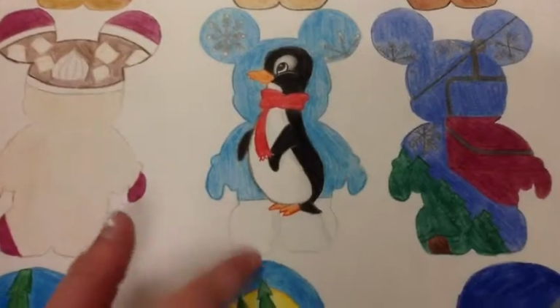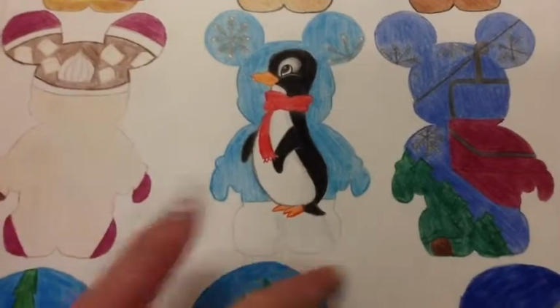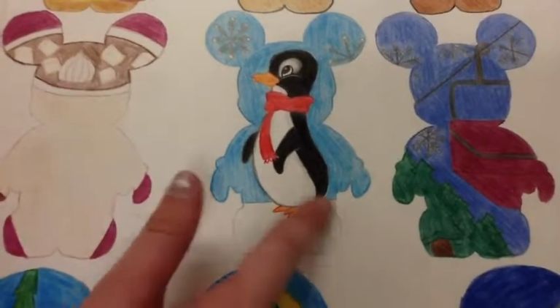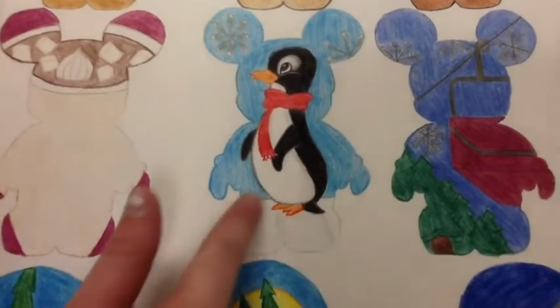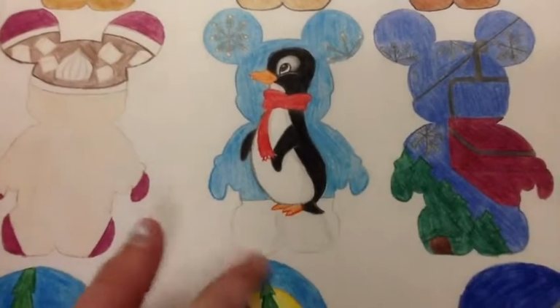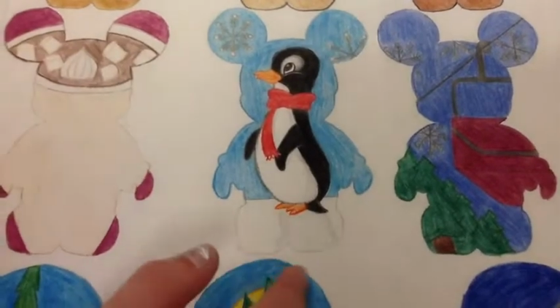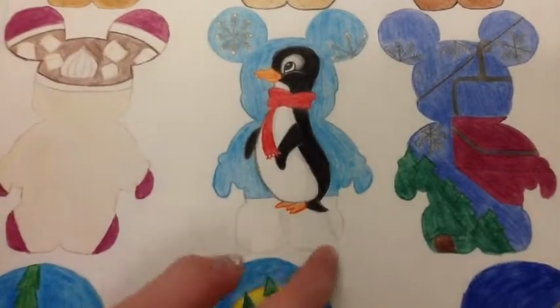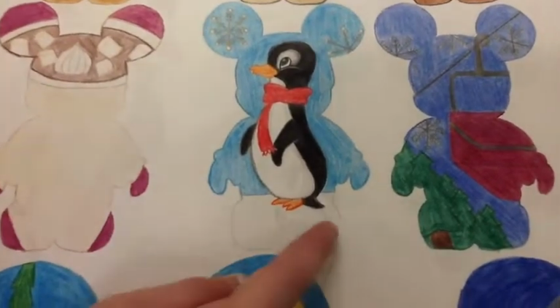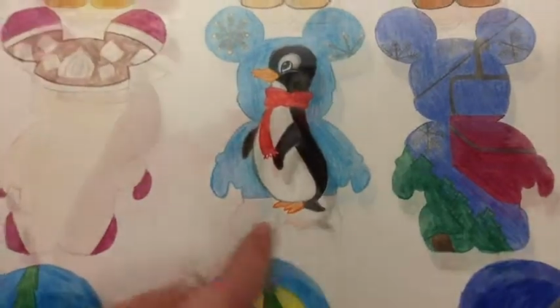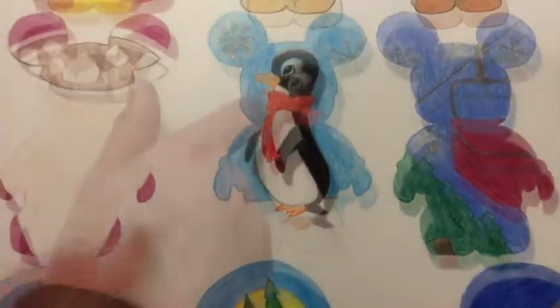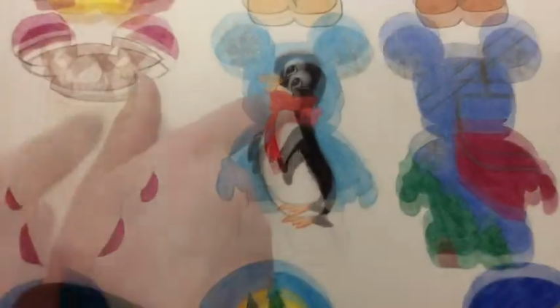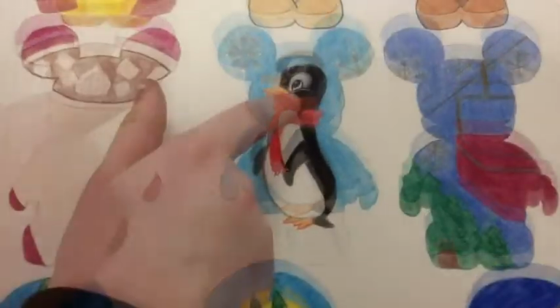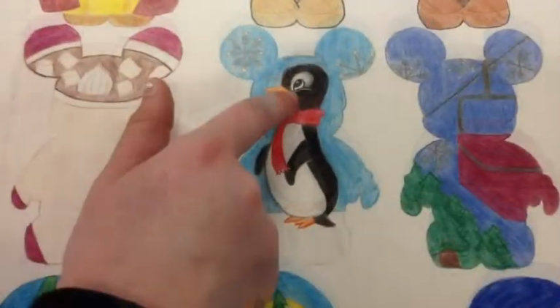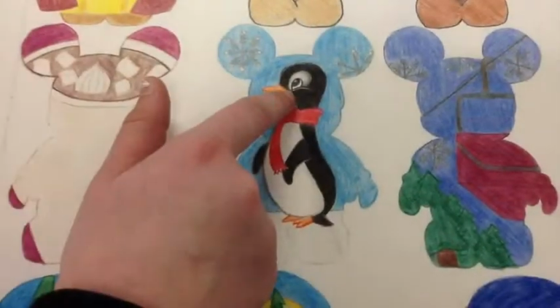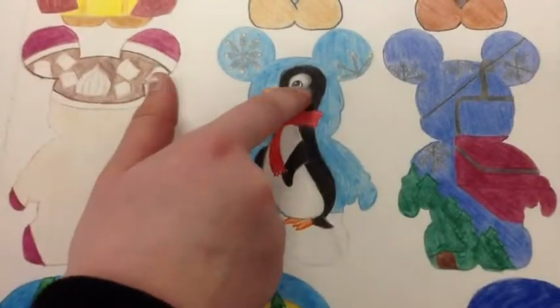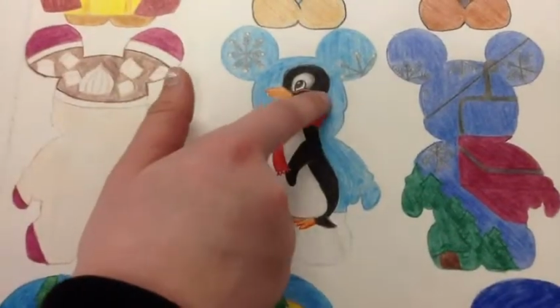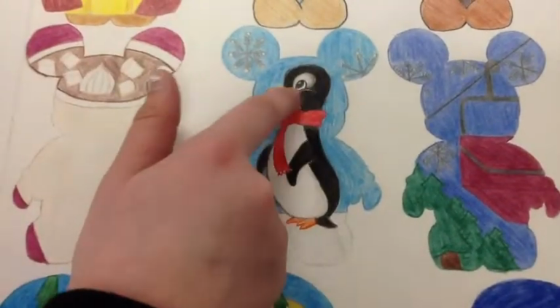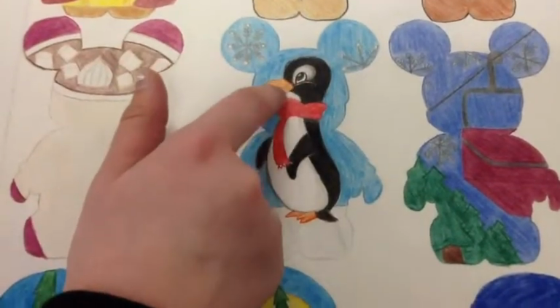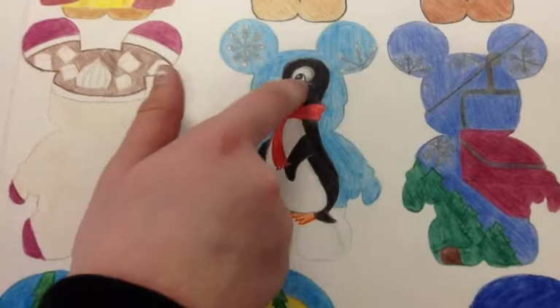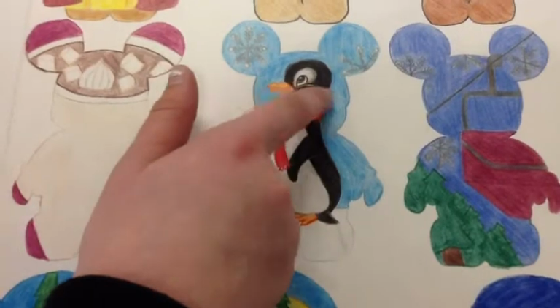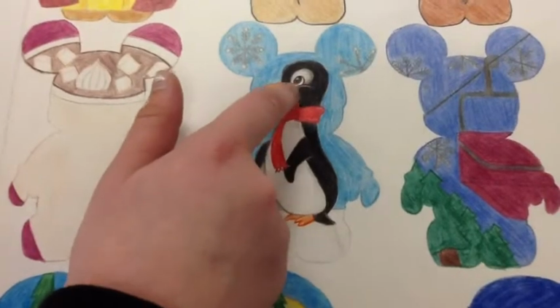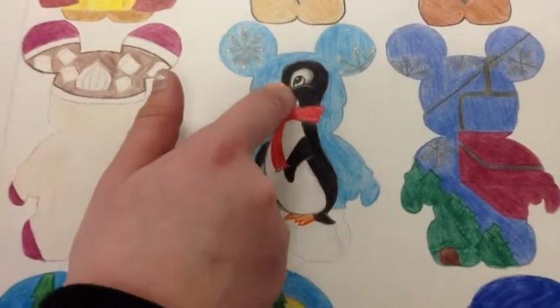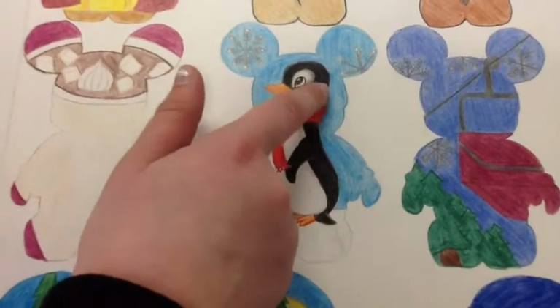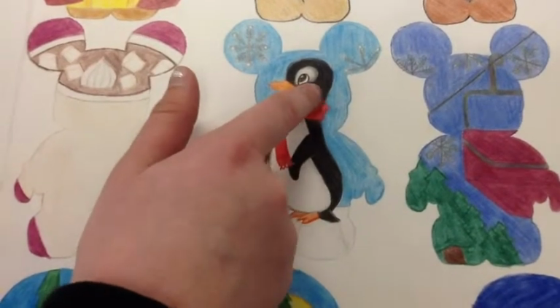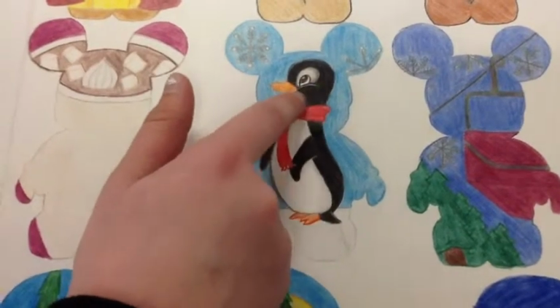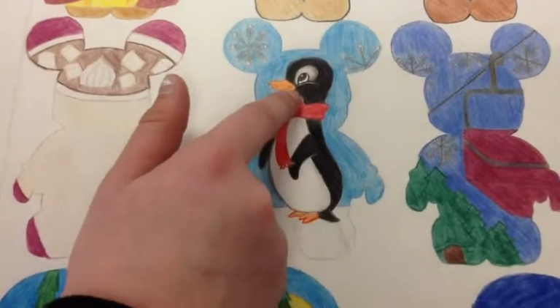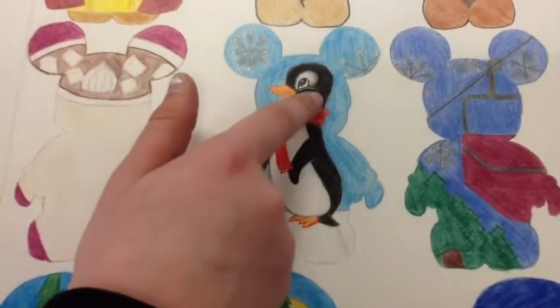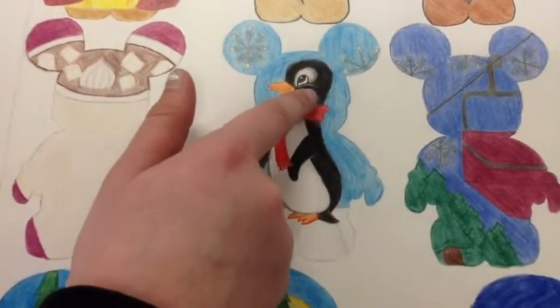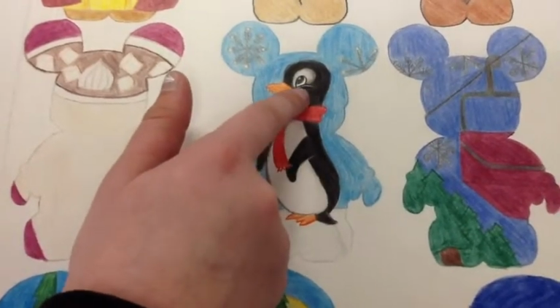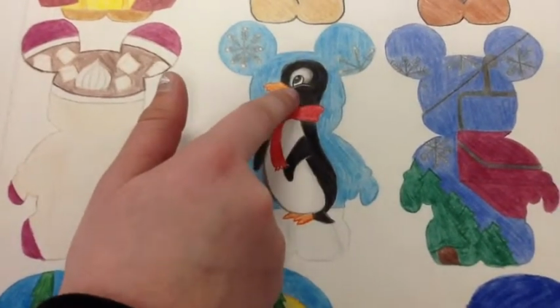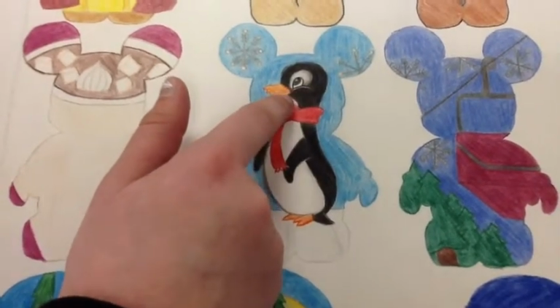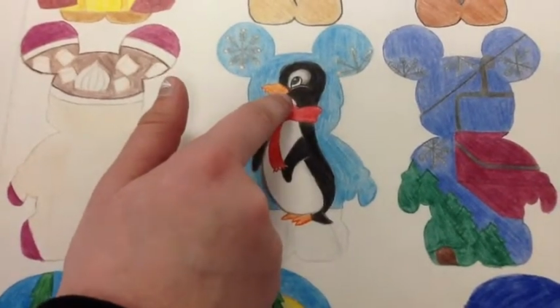This is a penguin and that's his shadow on the ice. I gave him a scarf and put silver underlining for his eye.